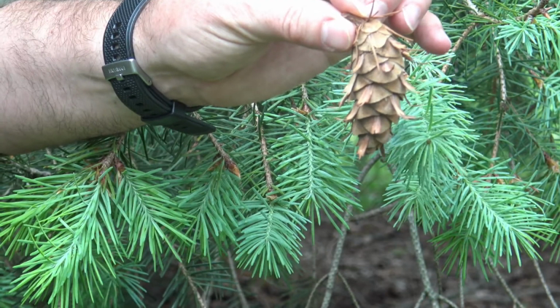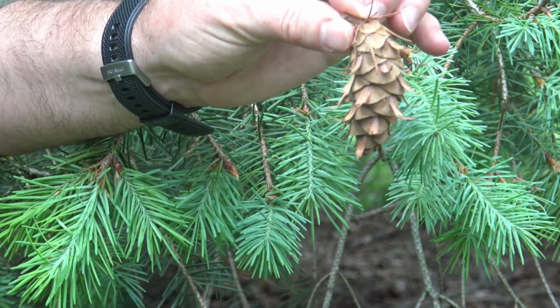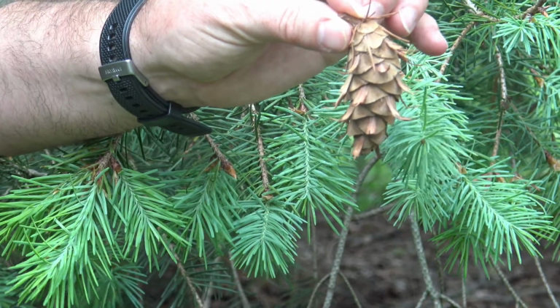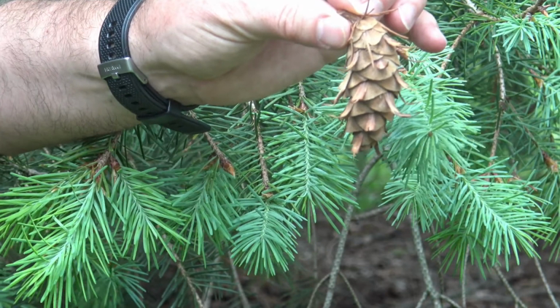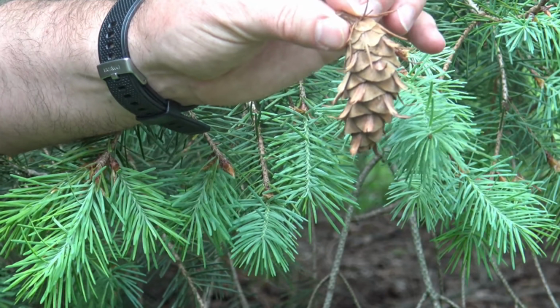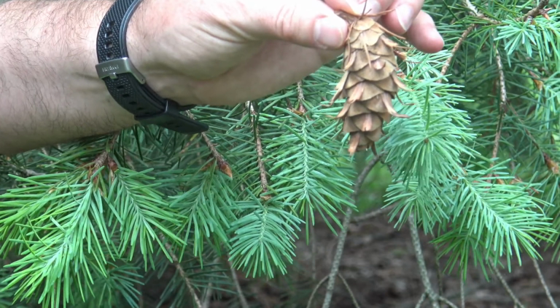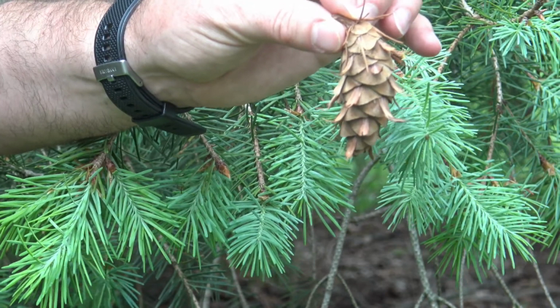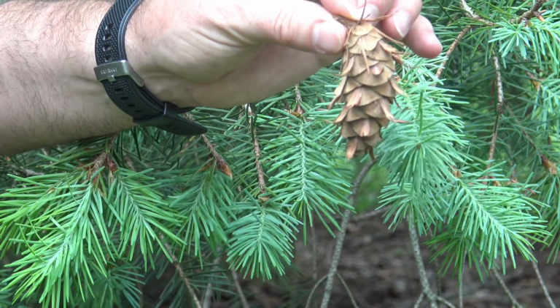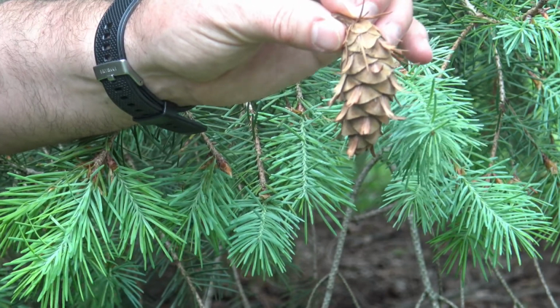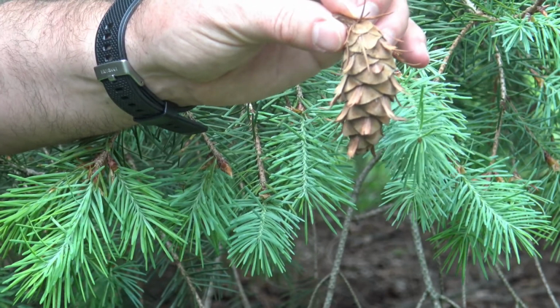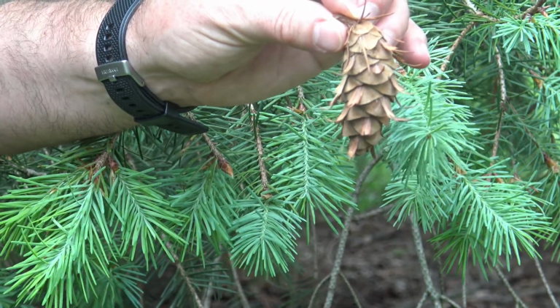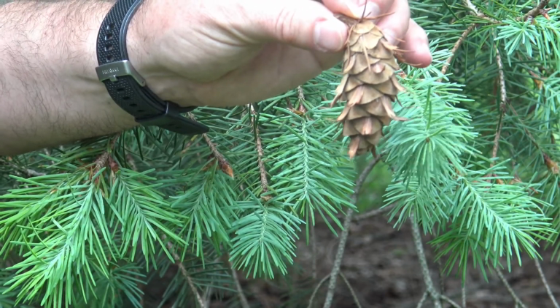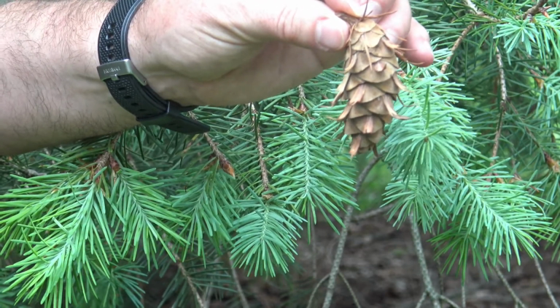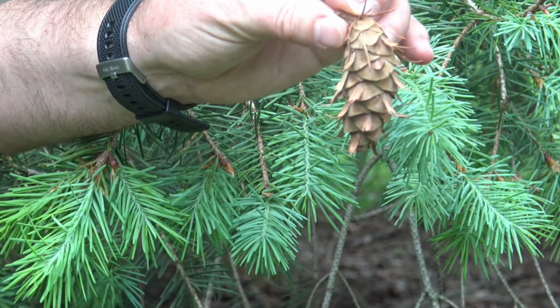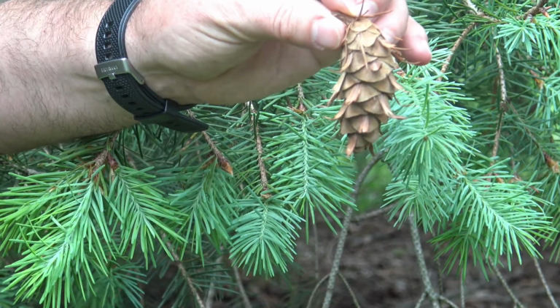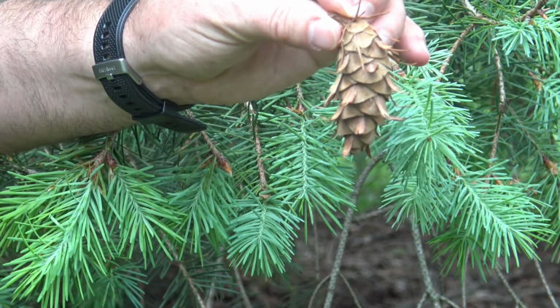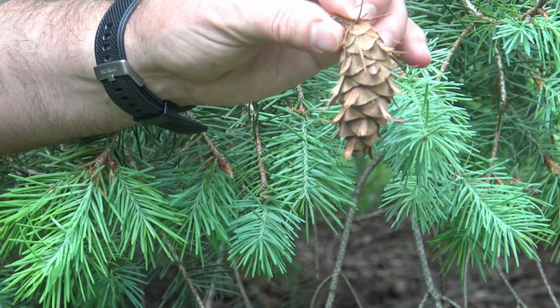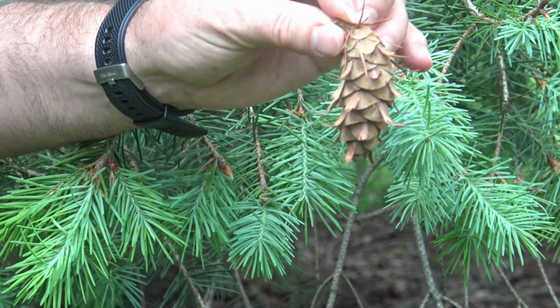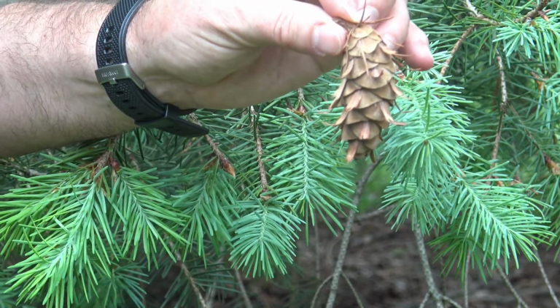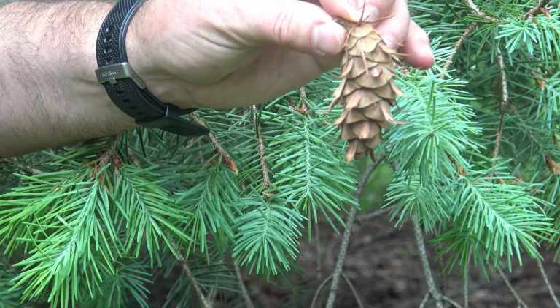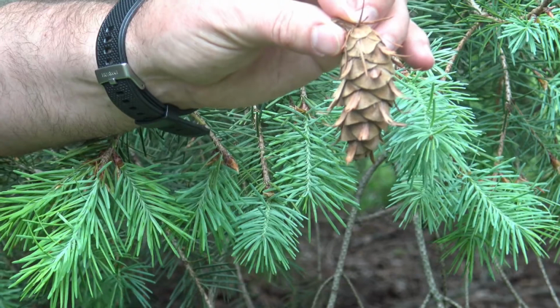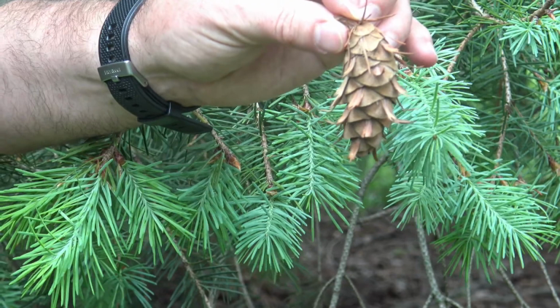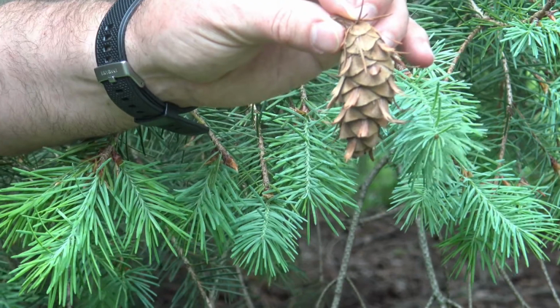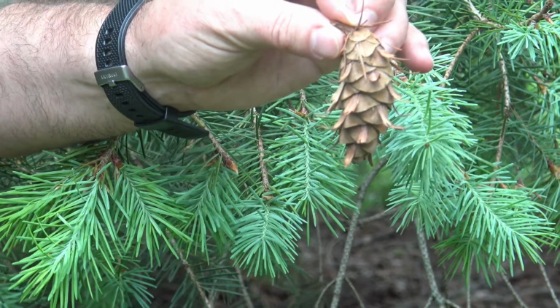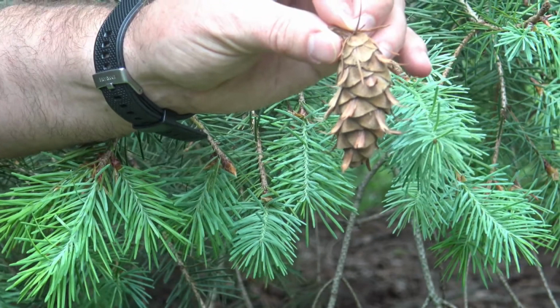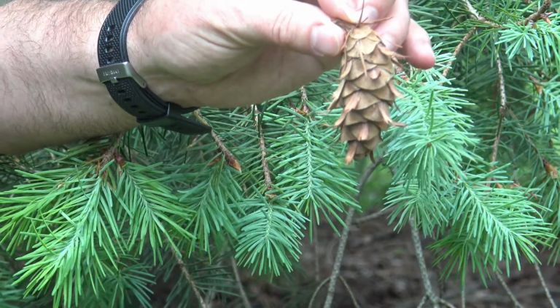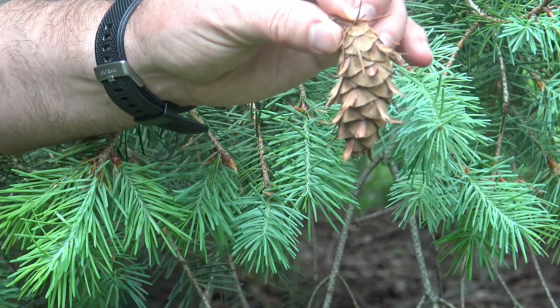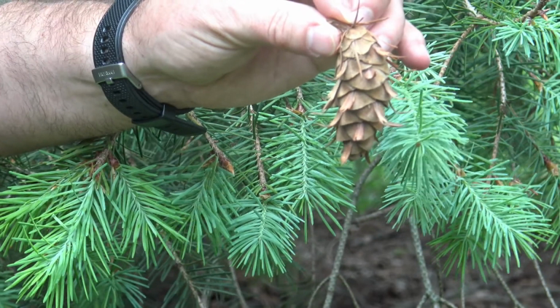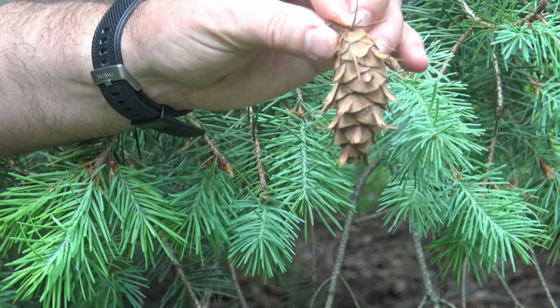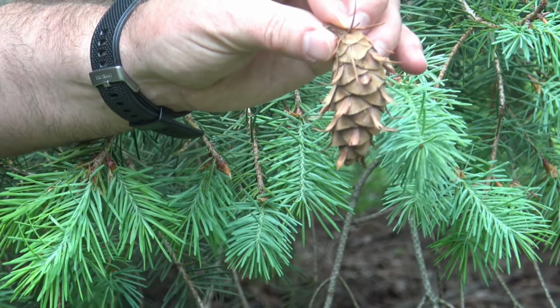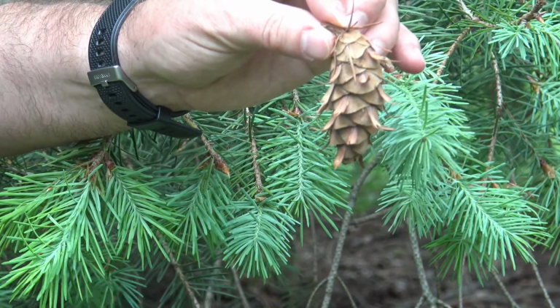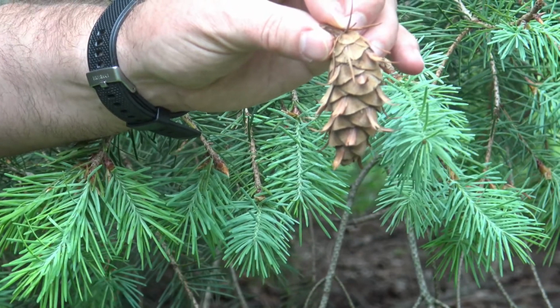This makes it a very distinctive tree in the landscape. This tree is native to the western U.S., but you can see it planted in urban parks and urban yards.